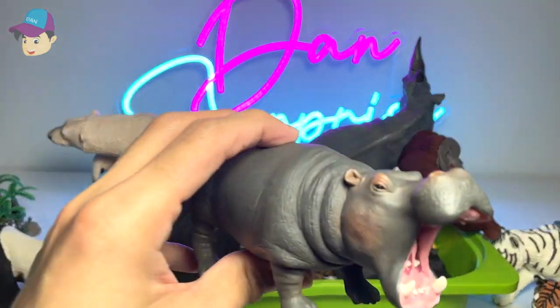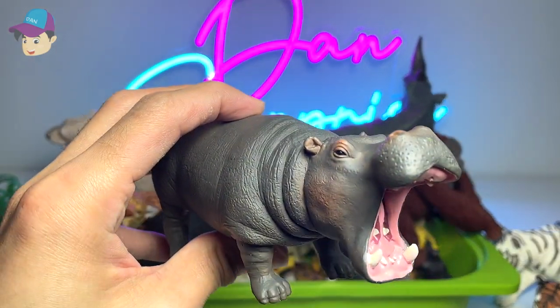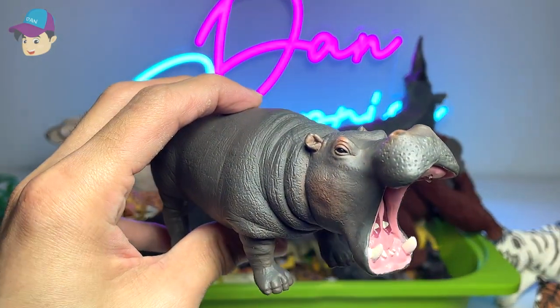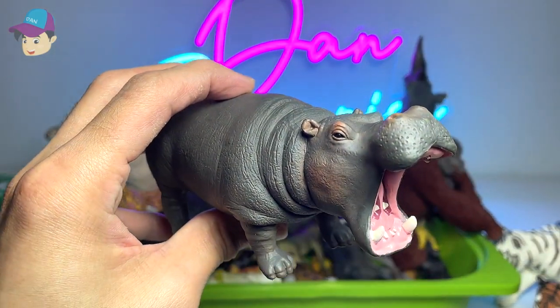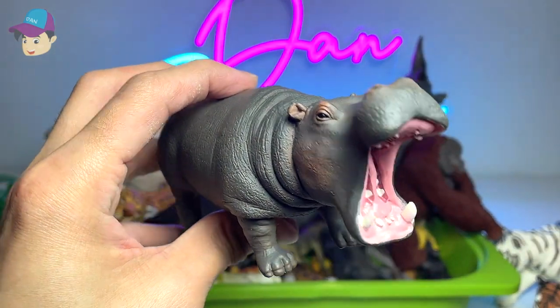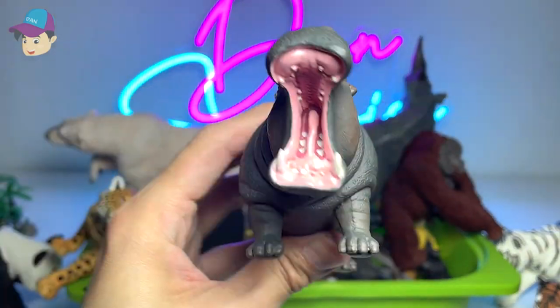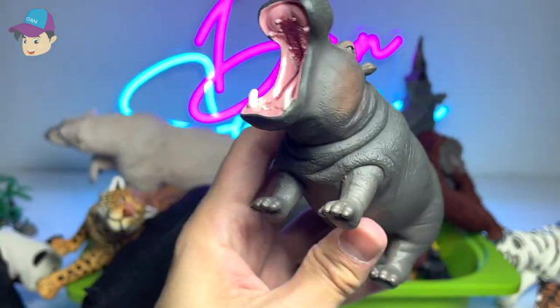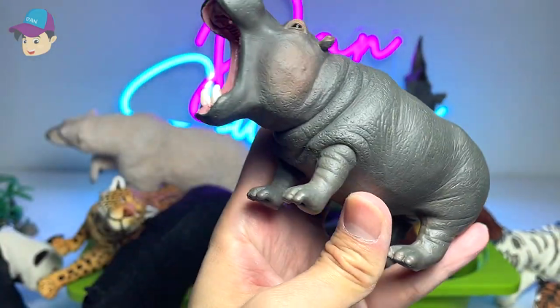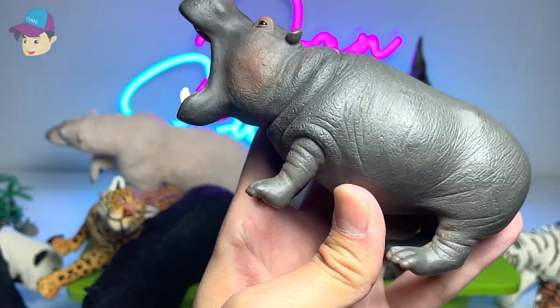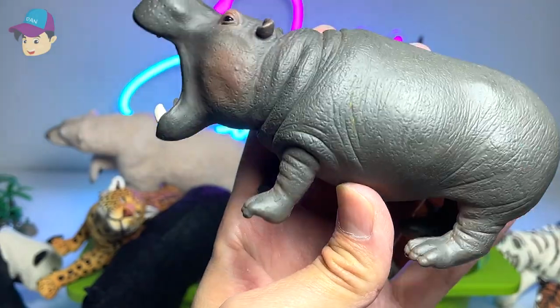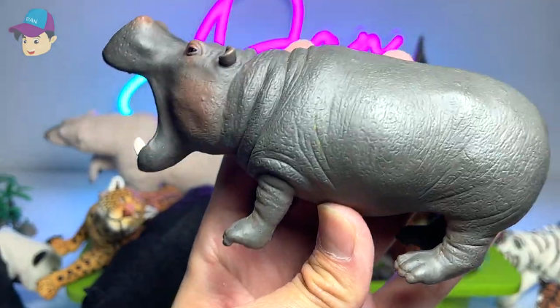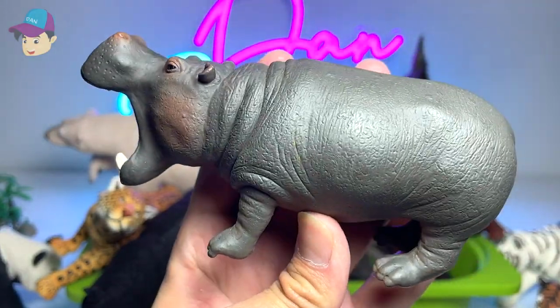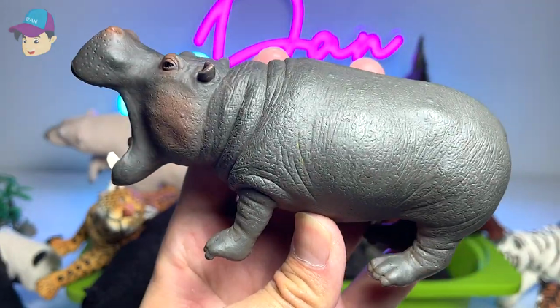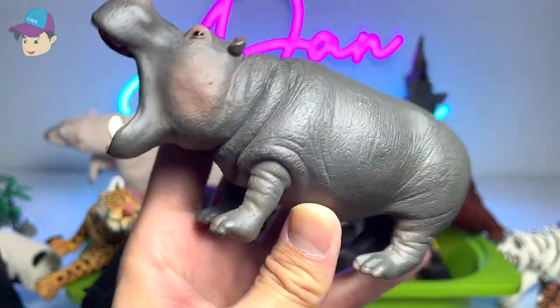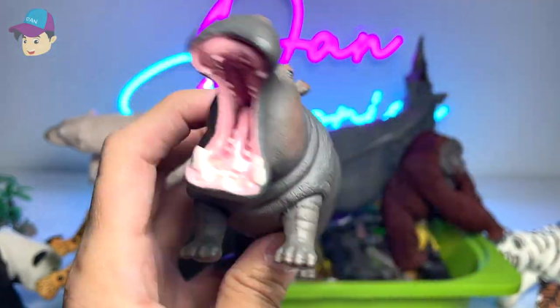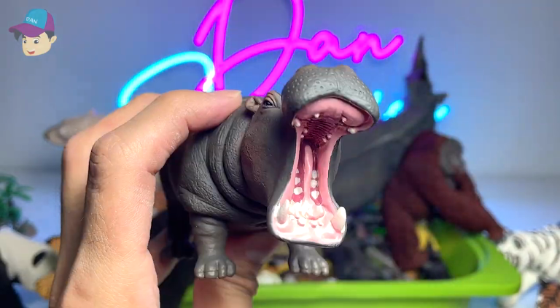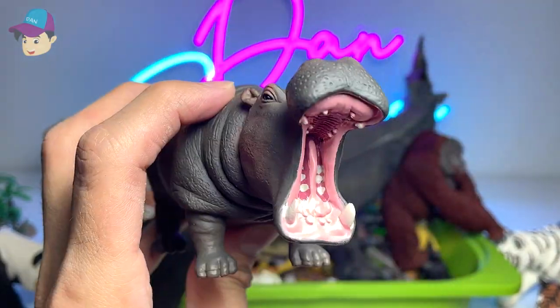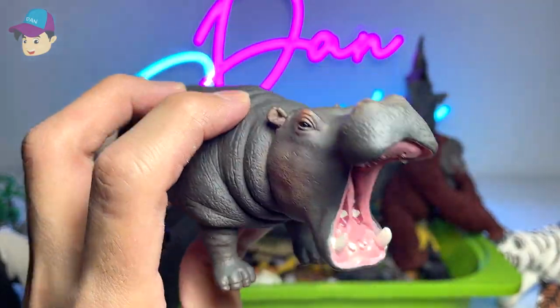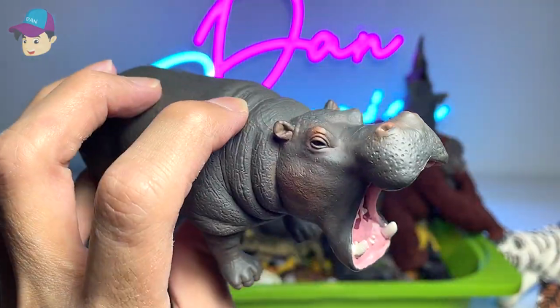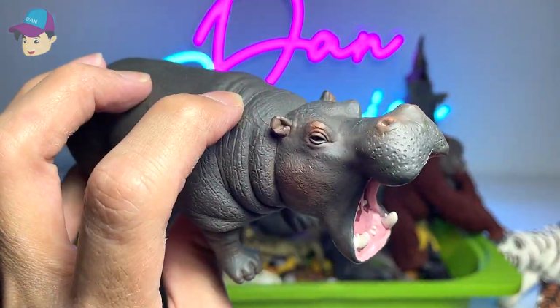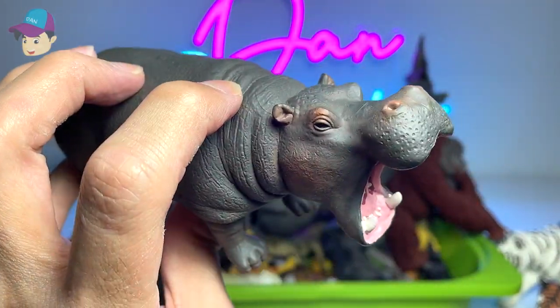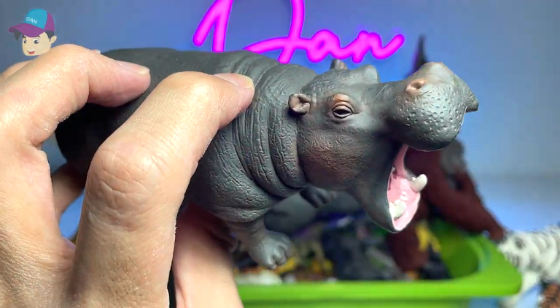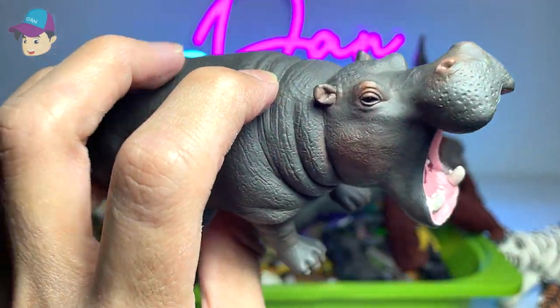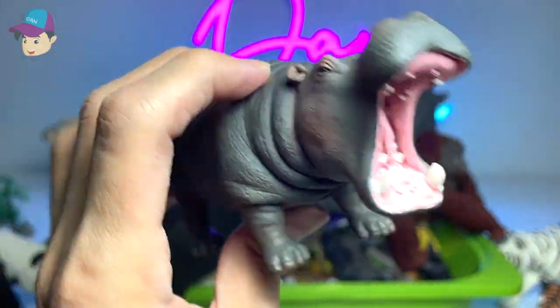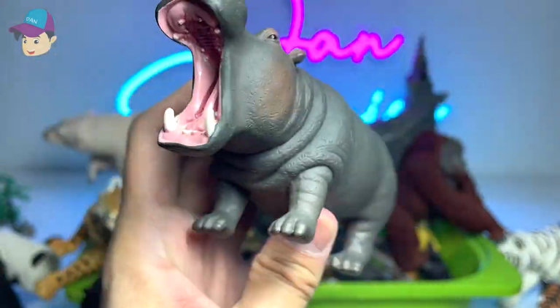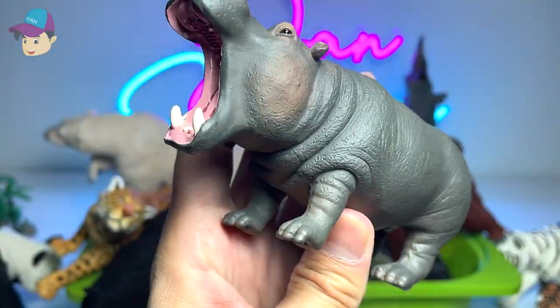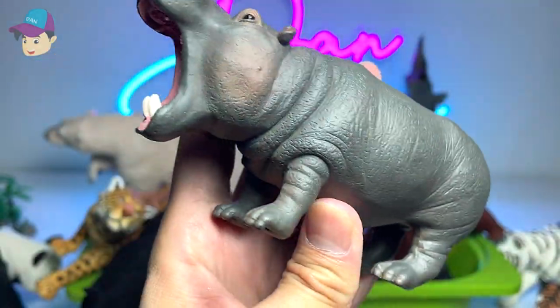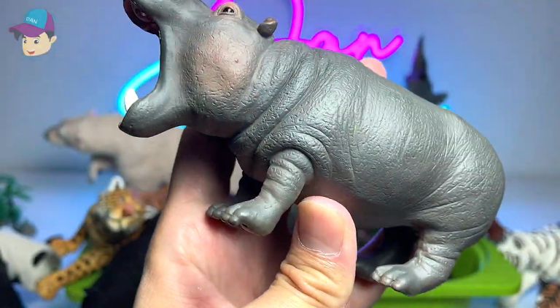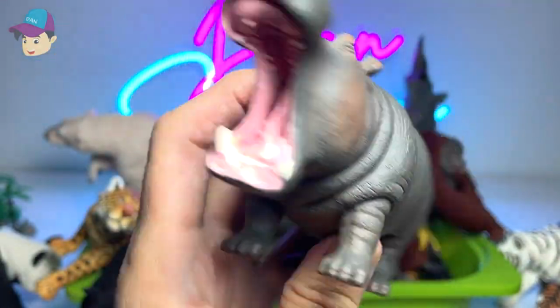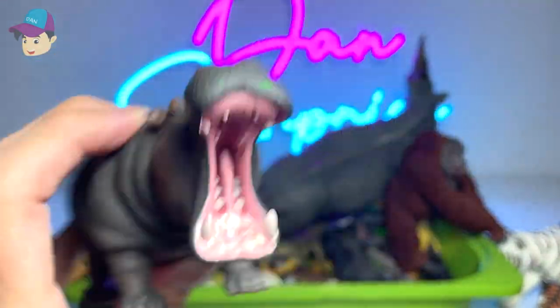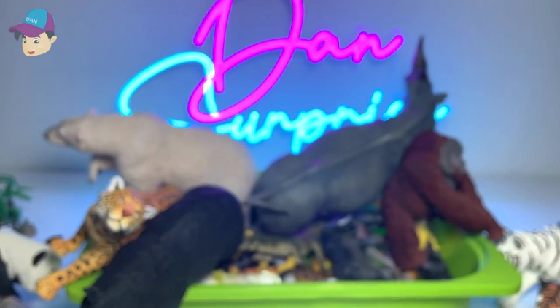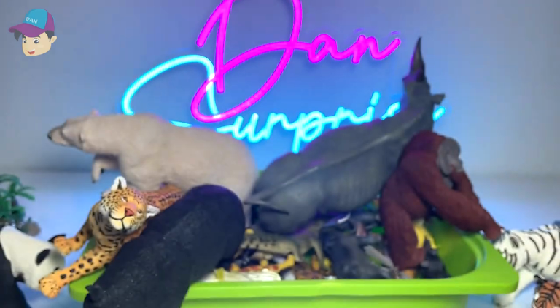Hippopotamus — I've definitely seen plenty of them in my local zoo. They're huge and they're pretty aggressive animals.